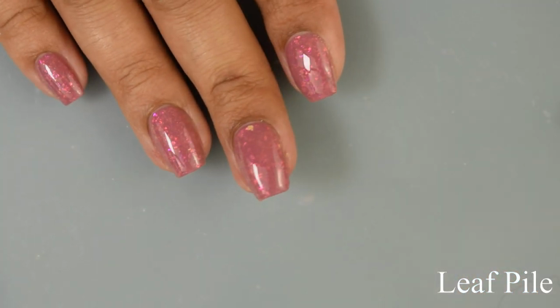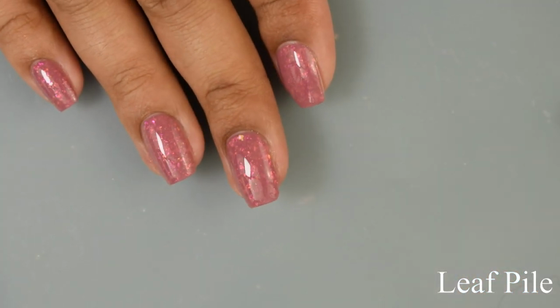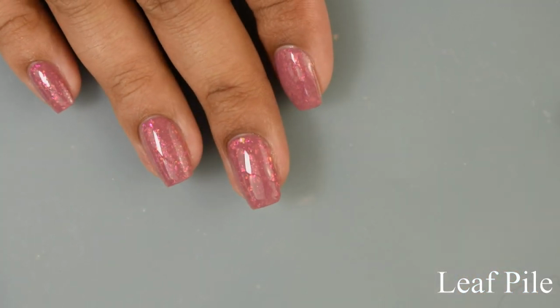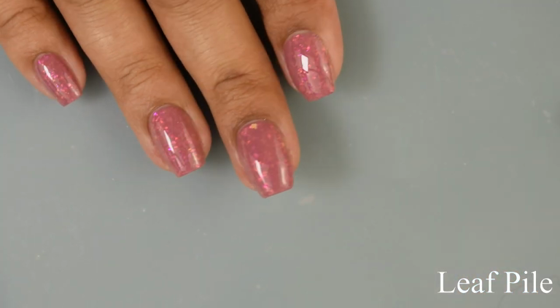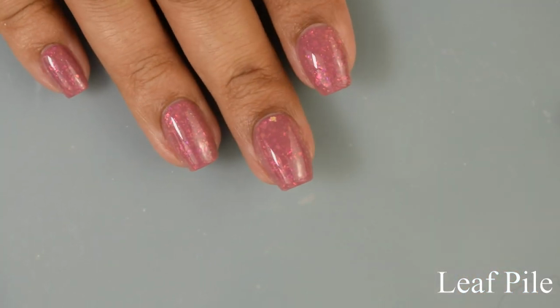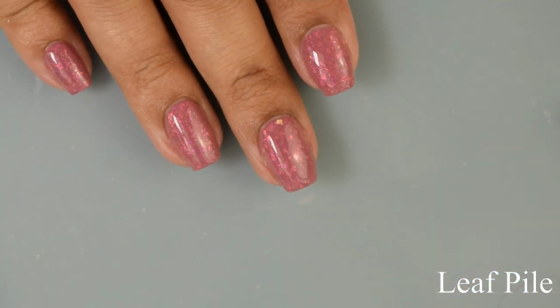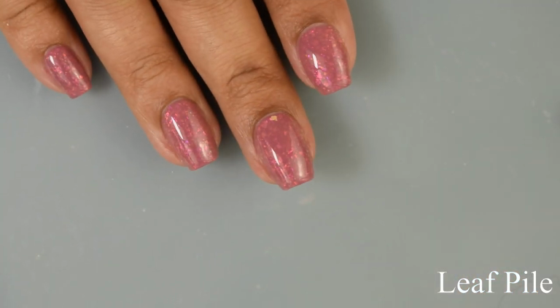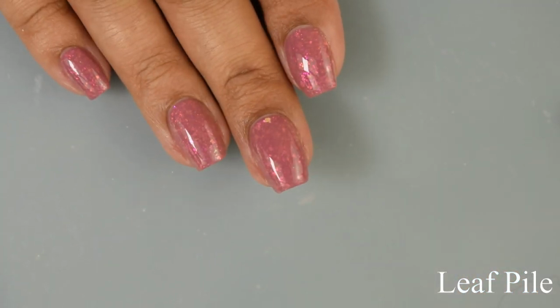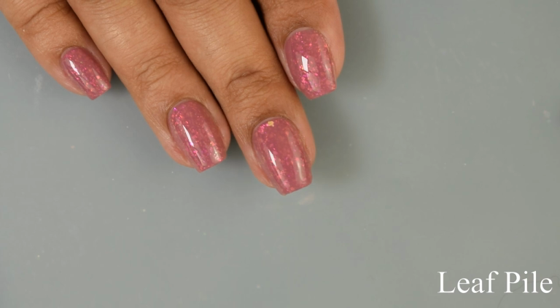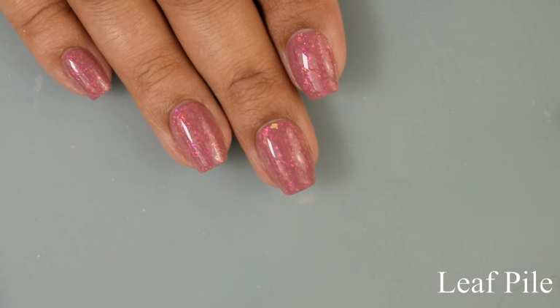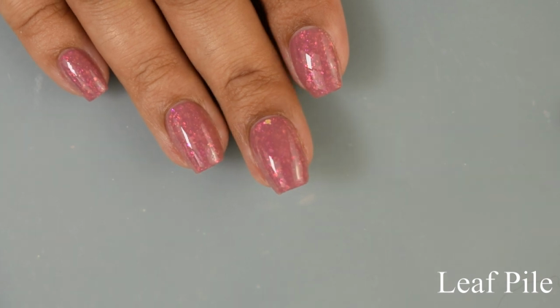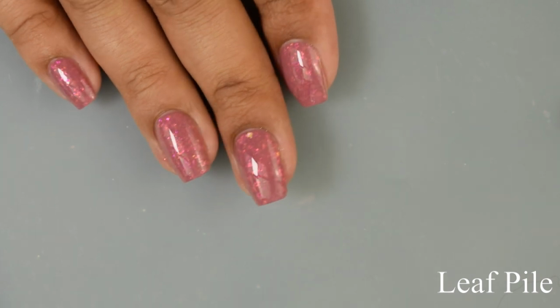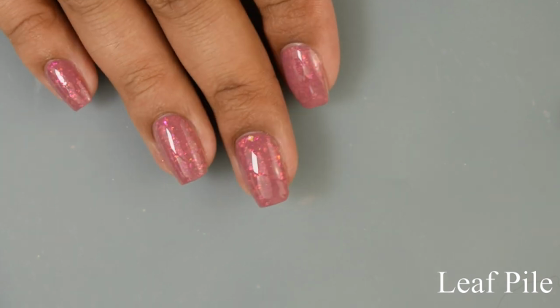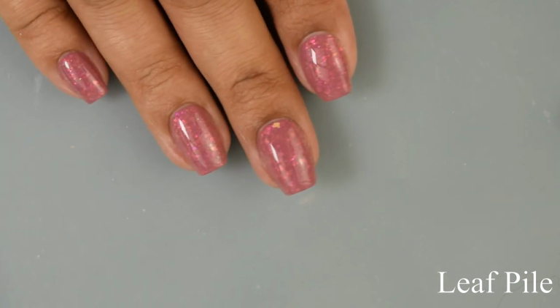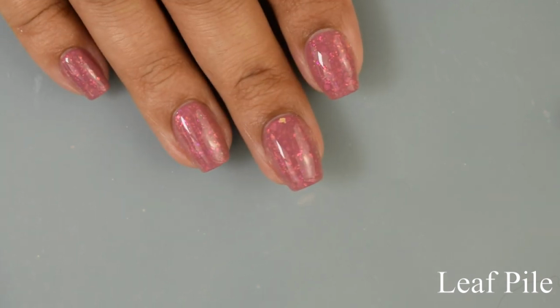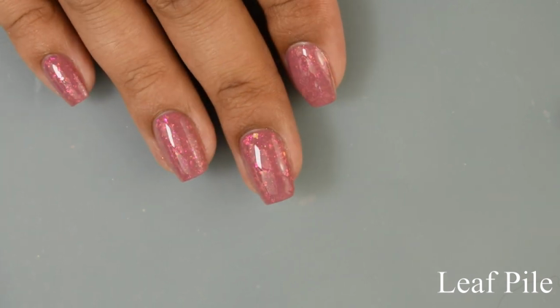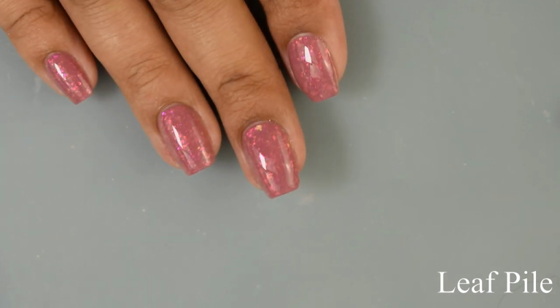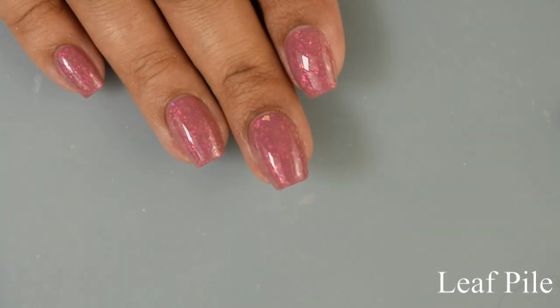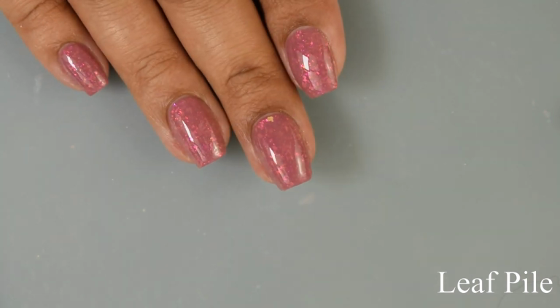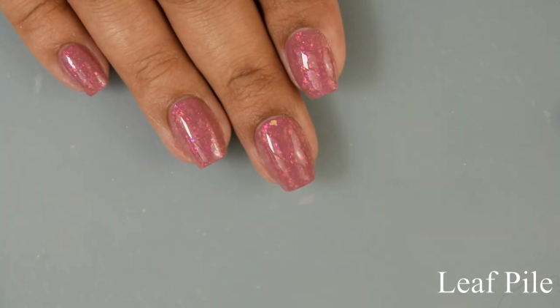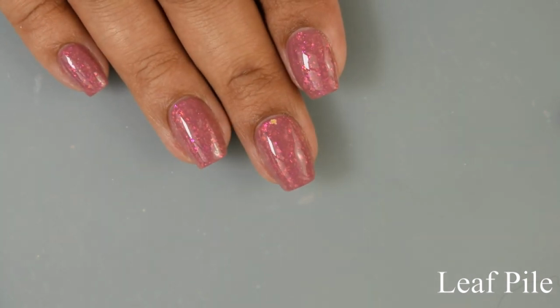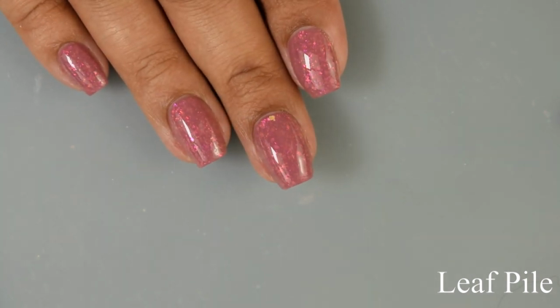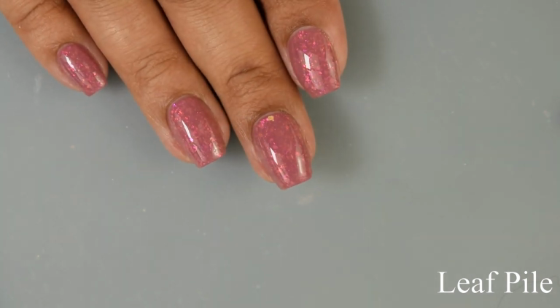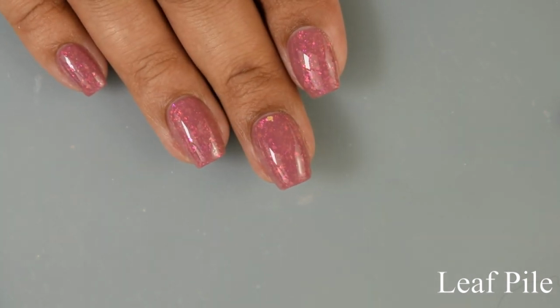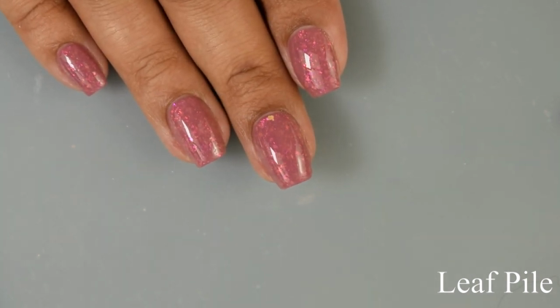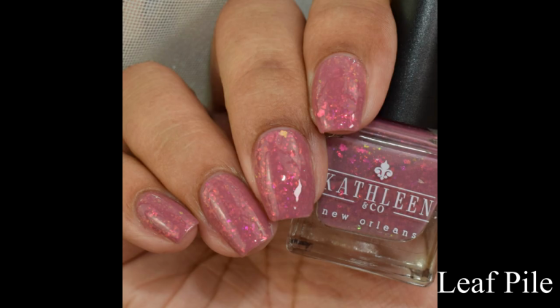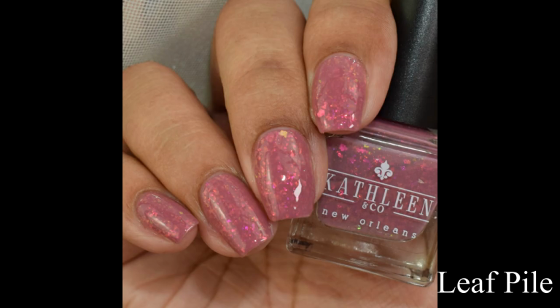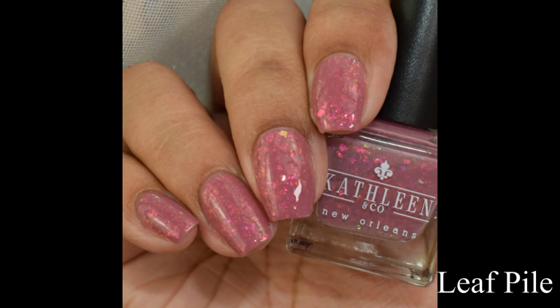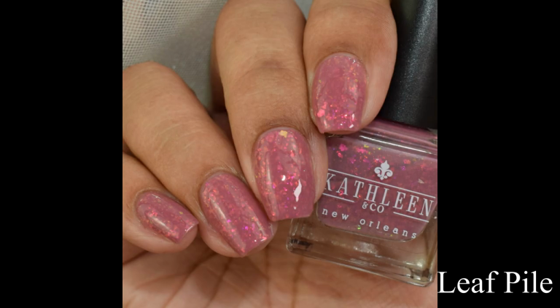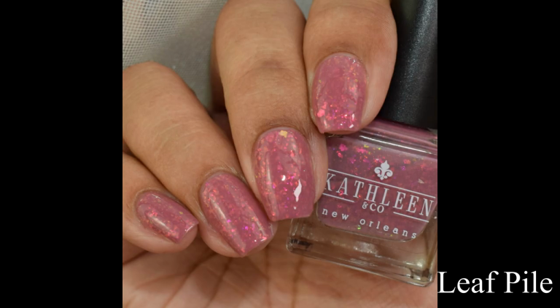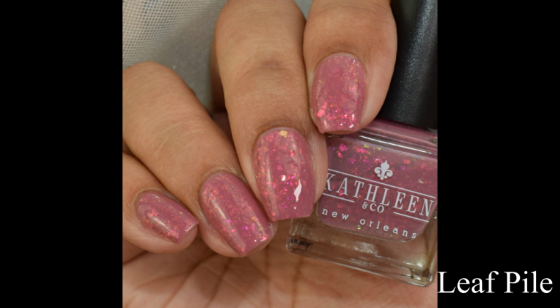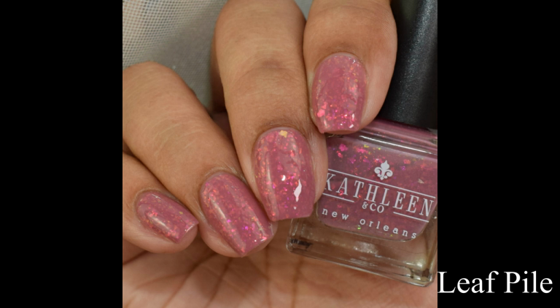On the full hand shot you're seeing a glossy top coat applied, which I would definitely recommend especially for the flakies in this collection.